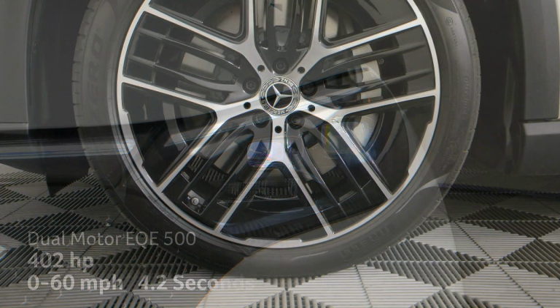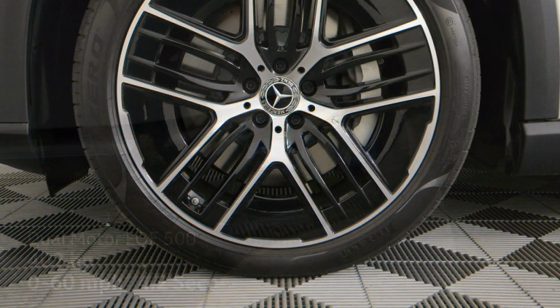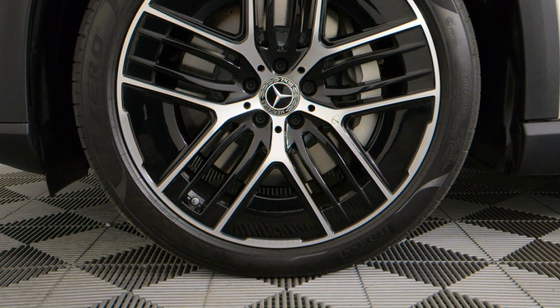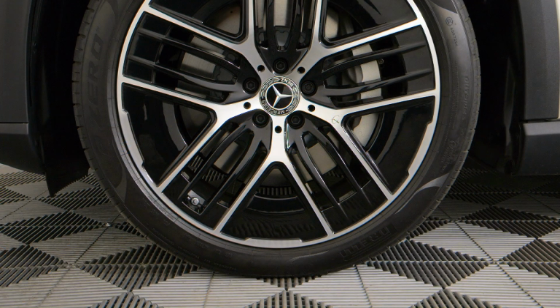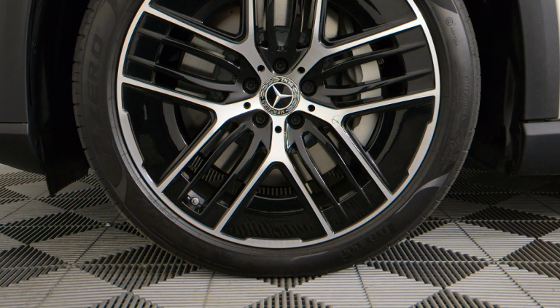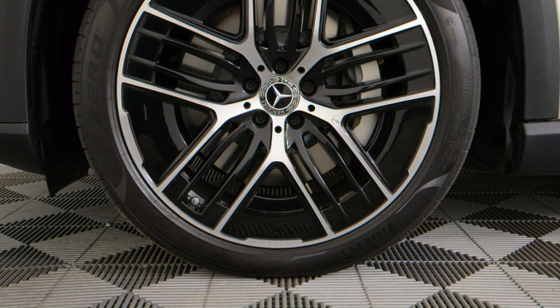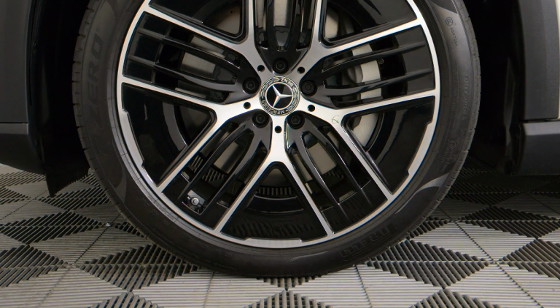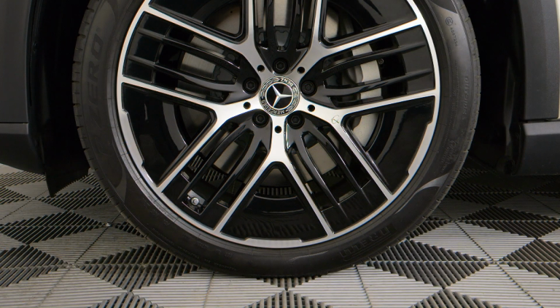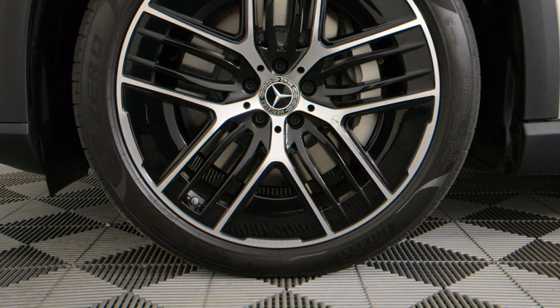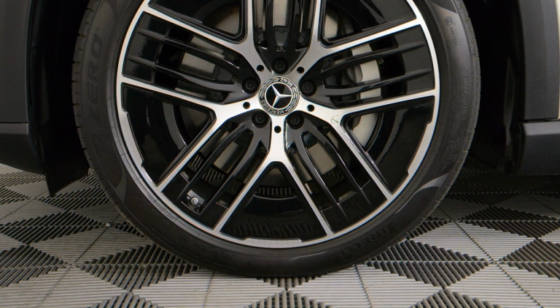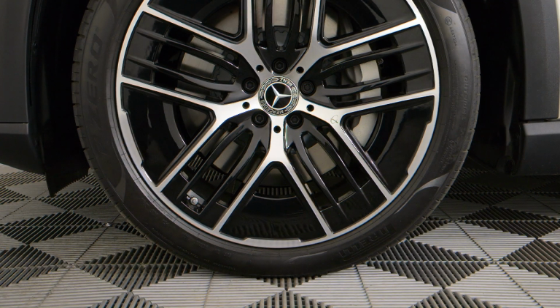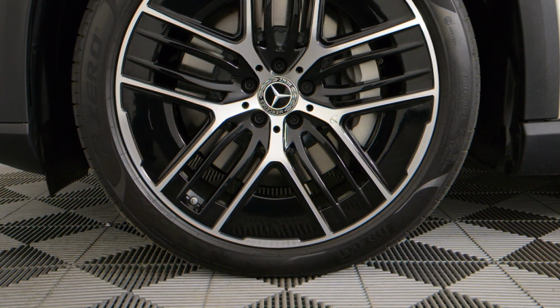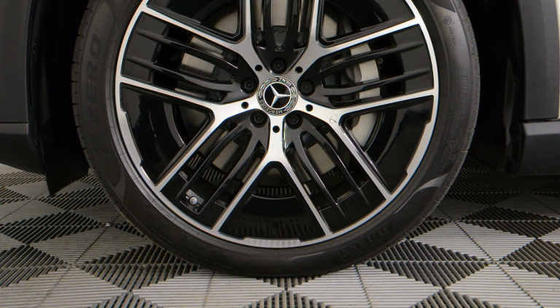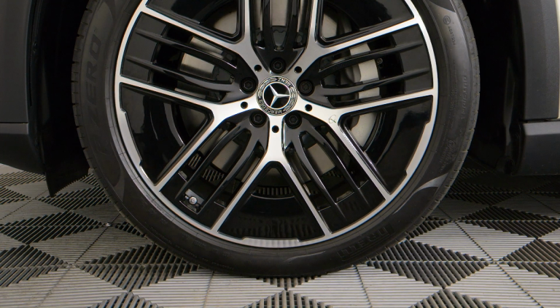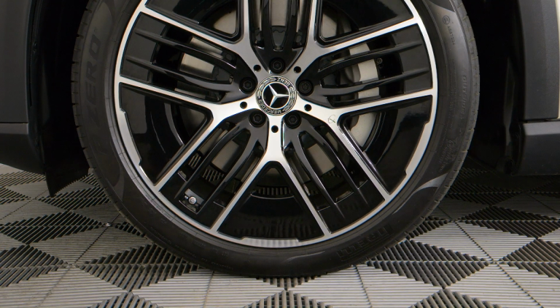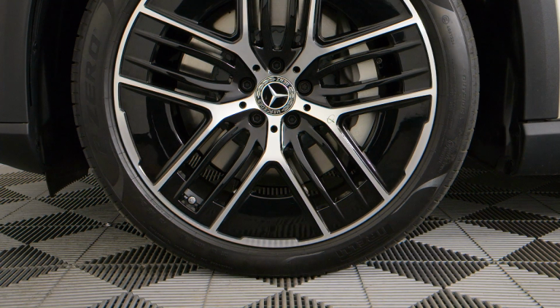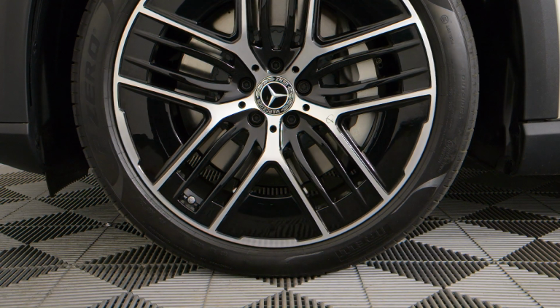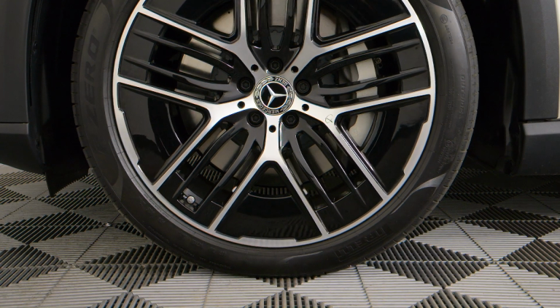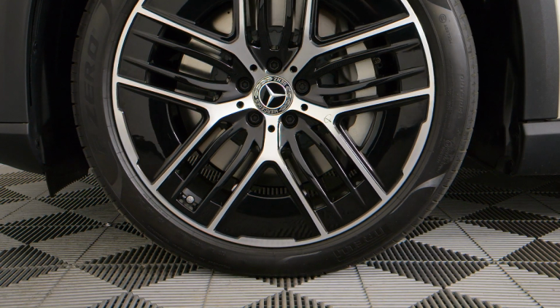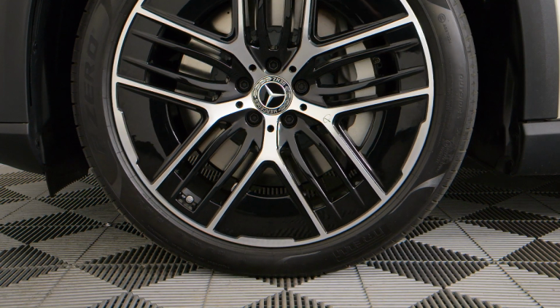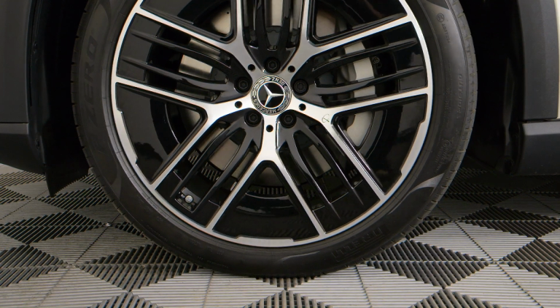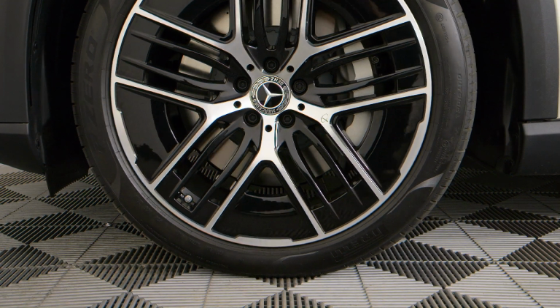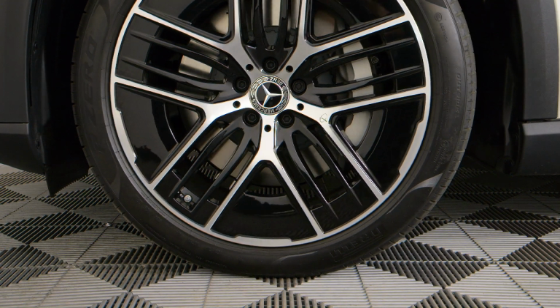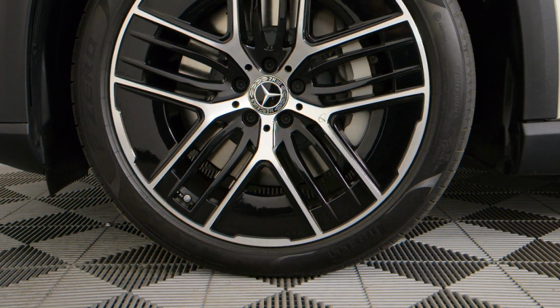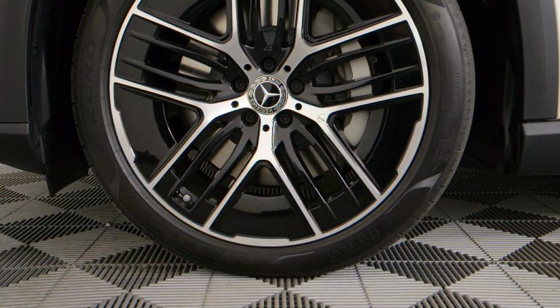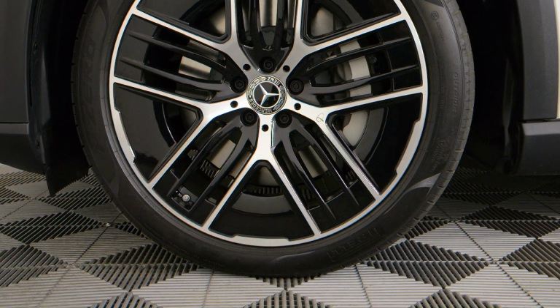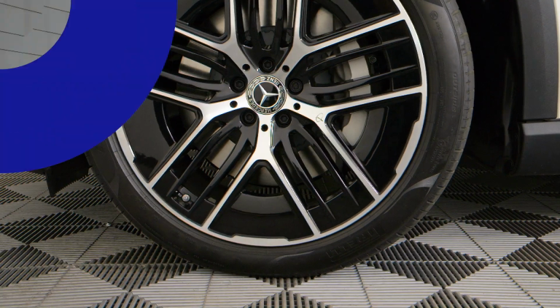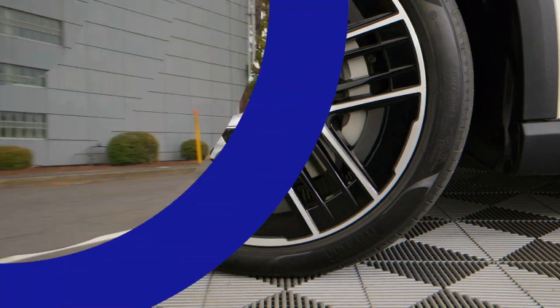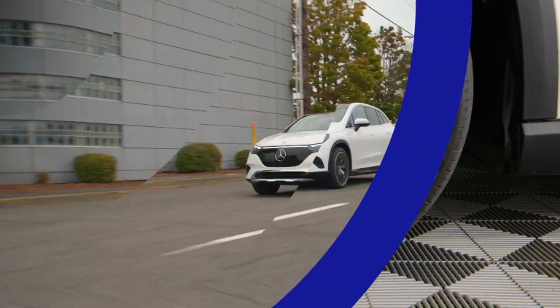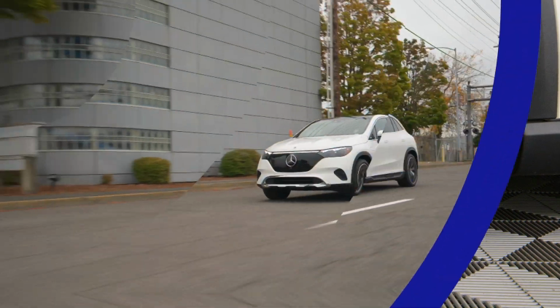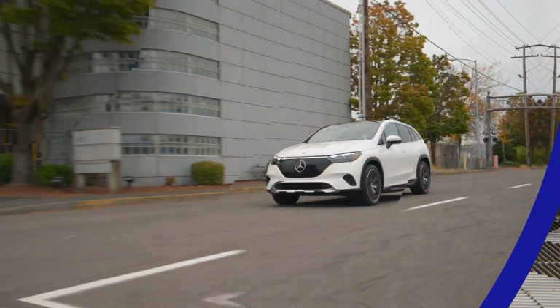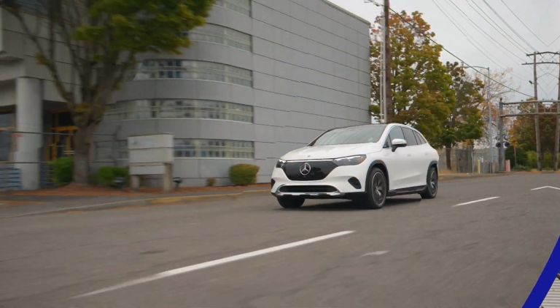All versions are available with air suspension and rear-wheel steering for tight cornering and swift lane changes.